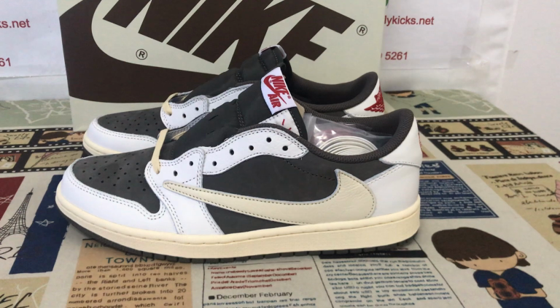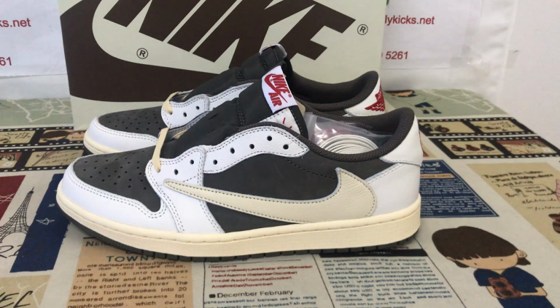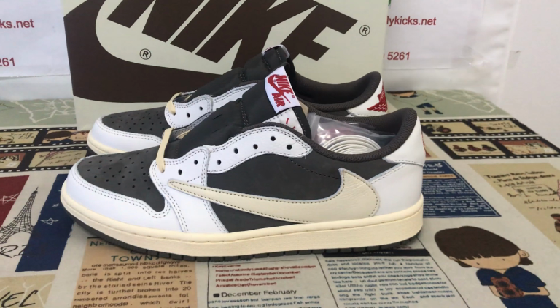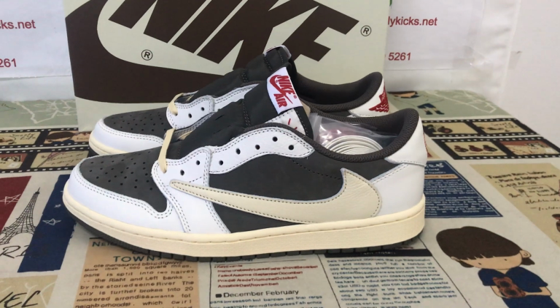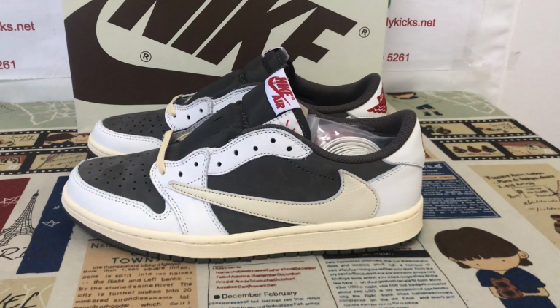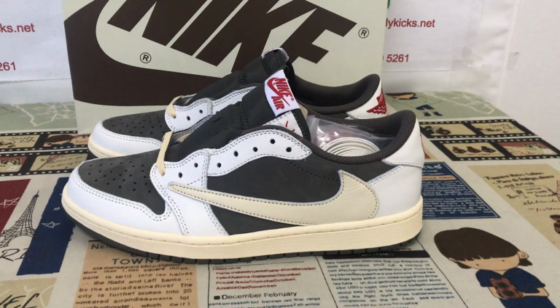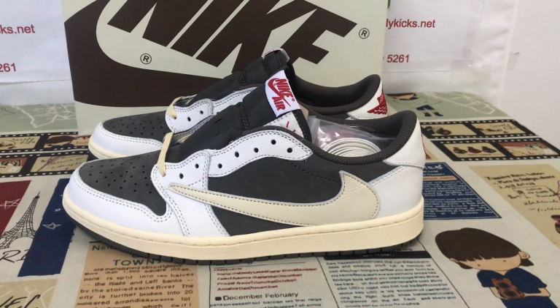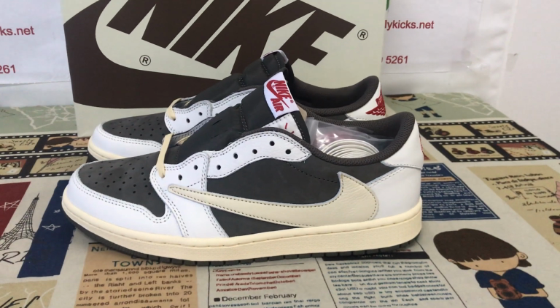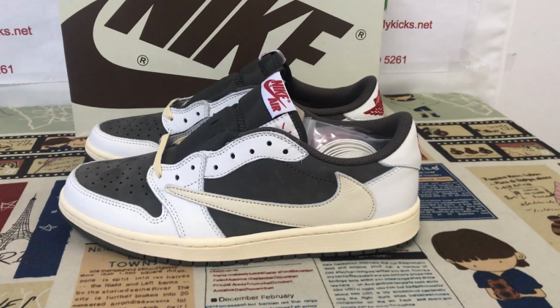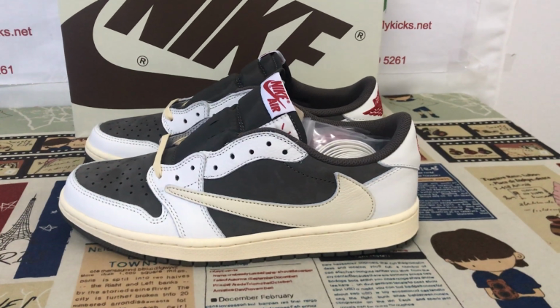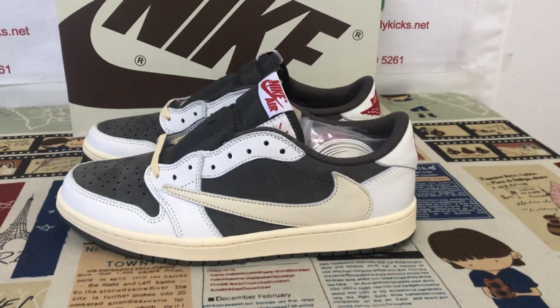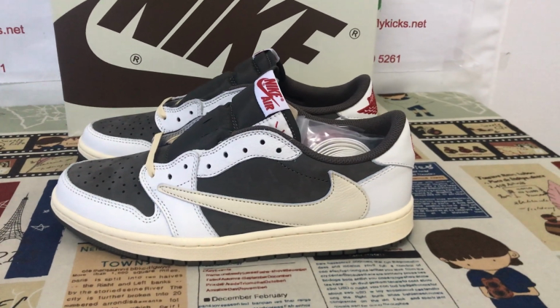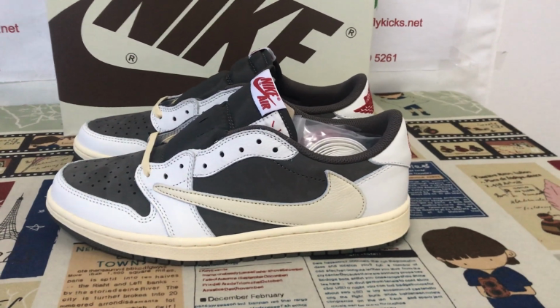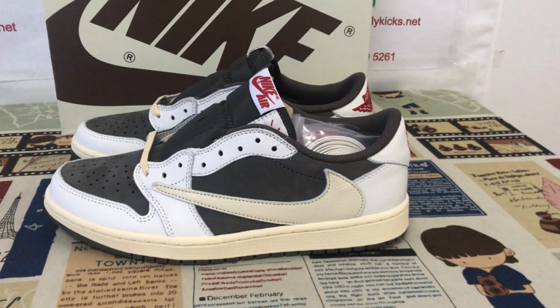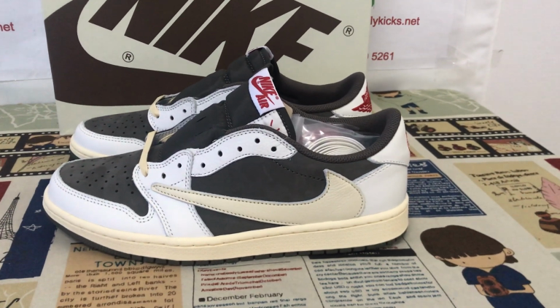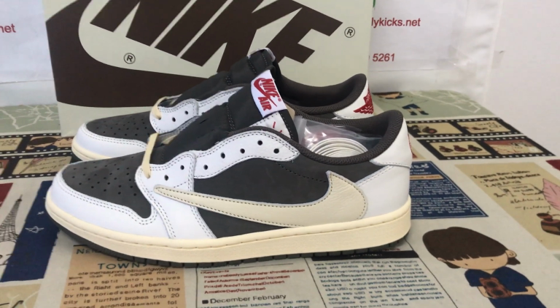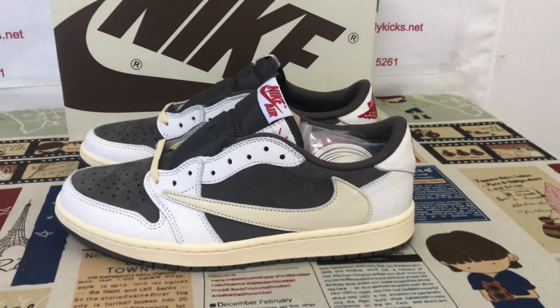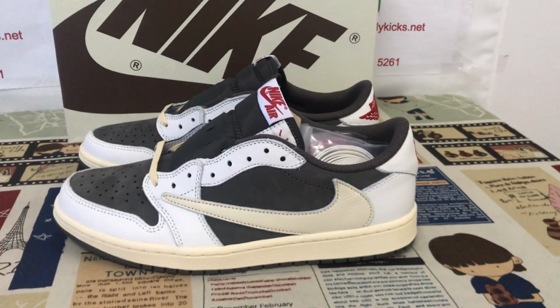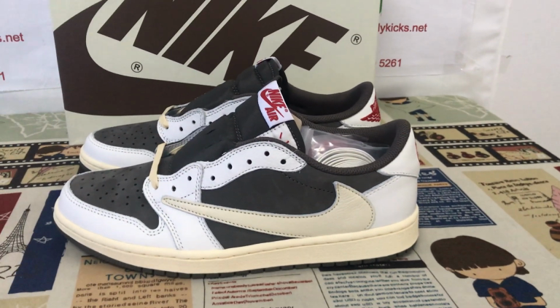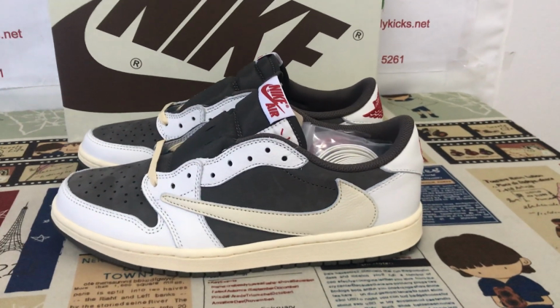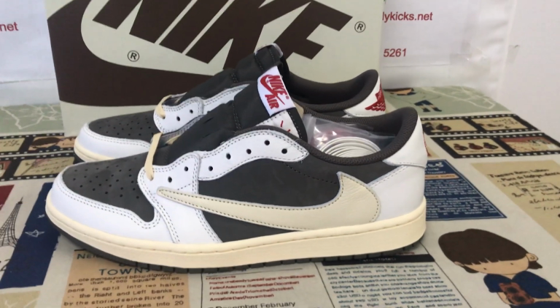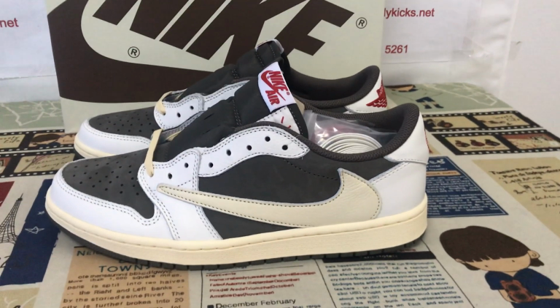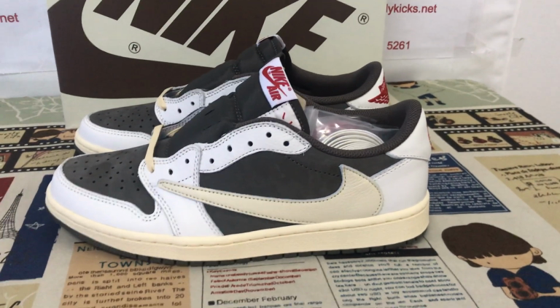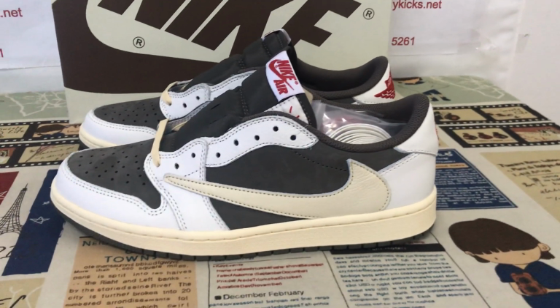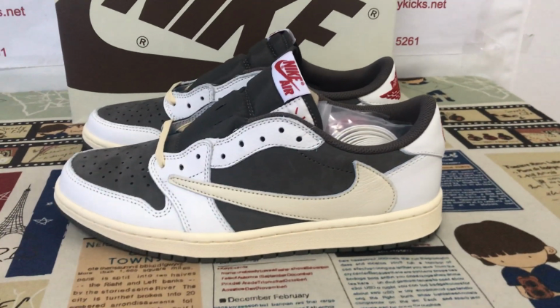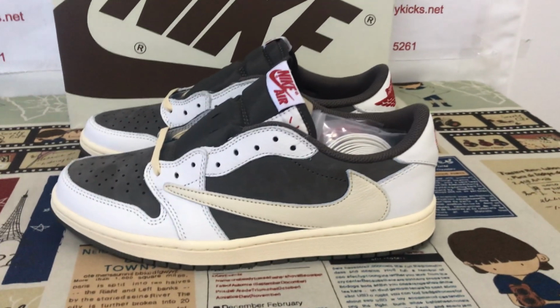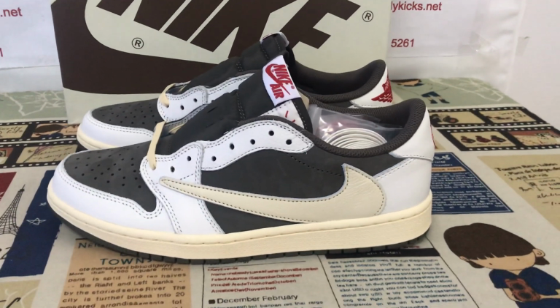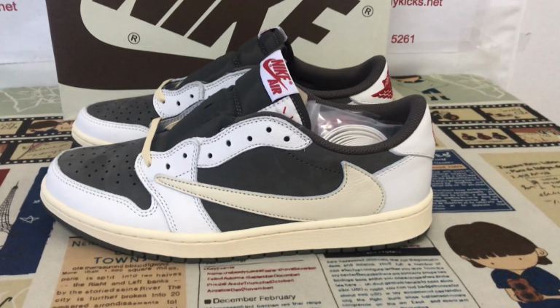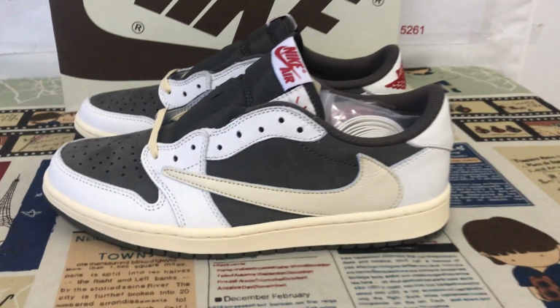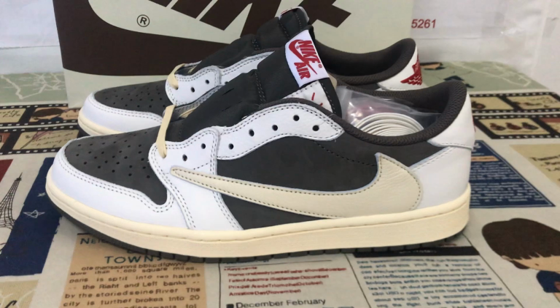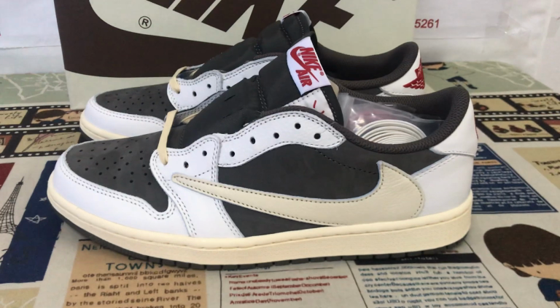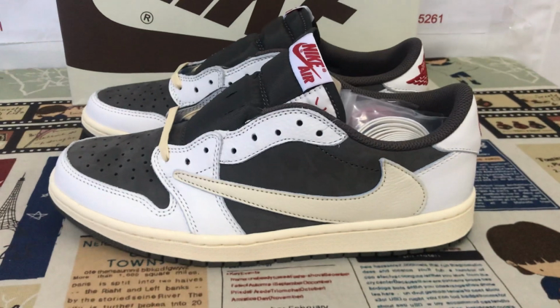Here, let me show you the Travis Scott Jordan 1 Low OG Reverse Smoker.